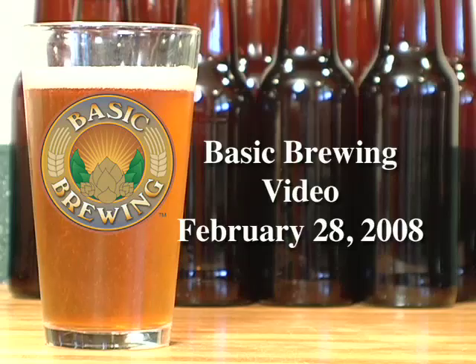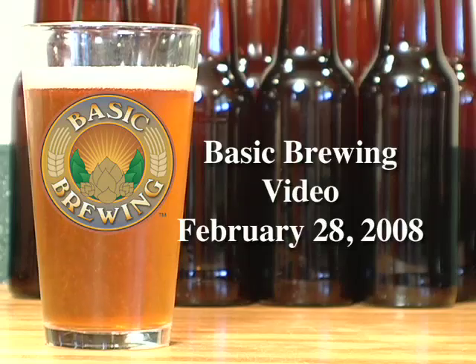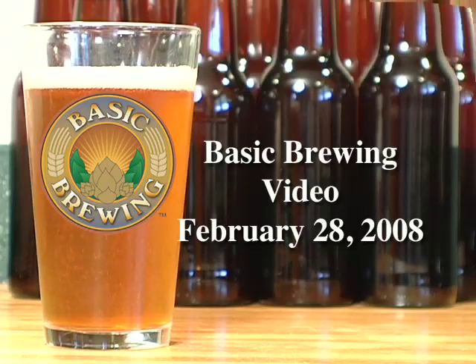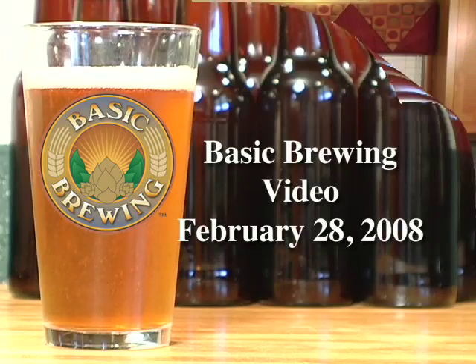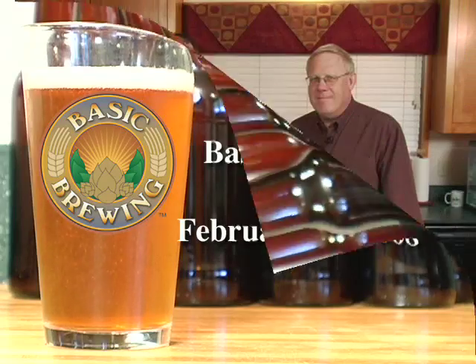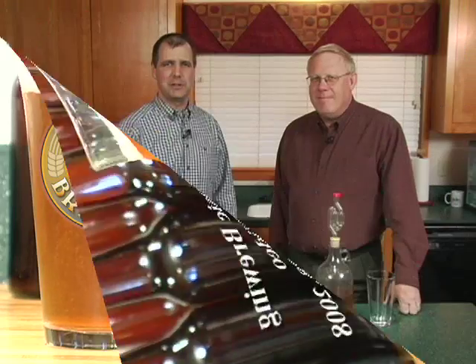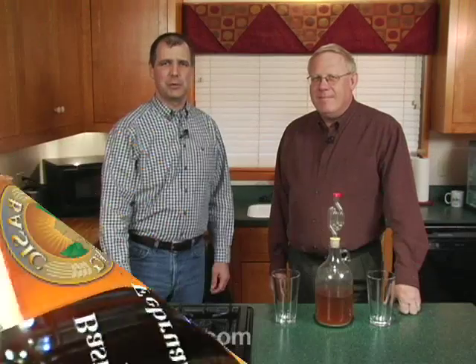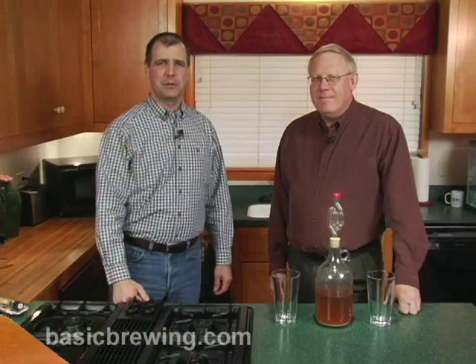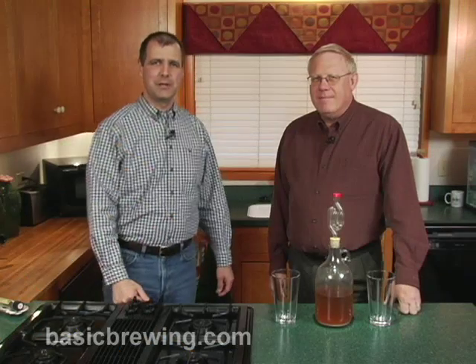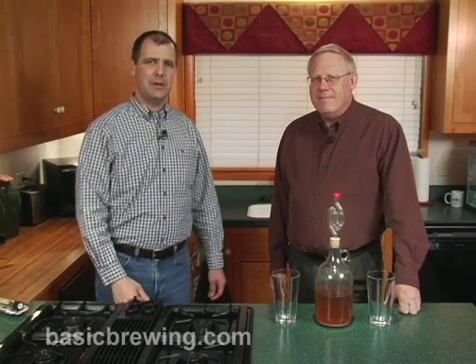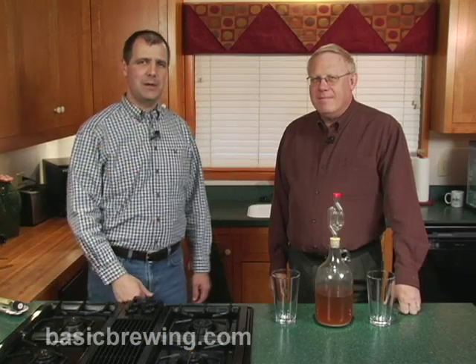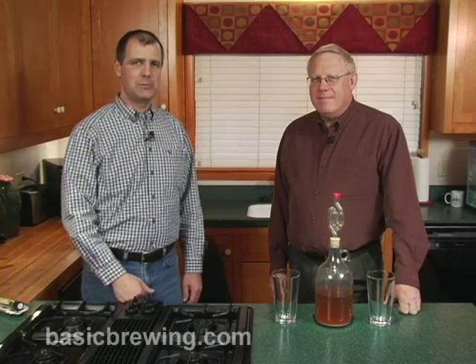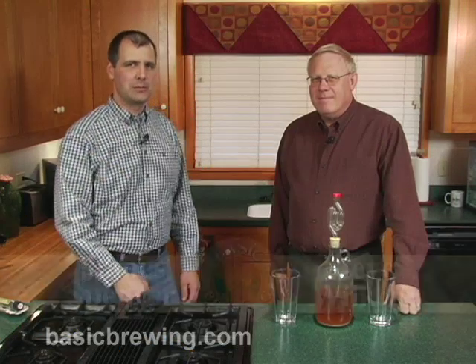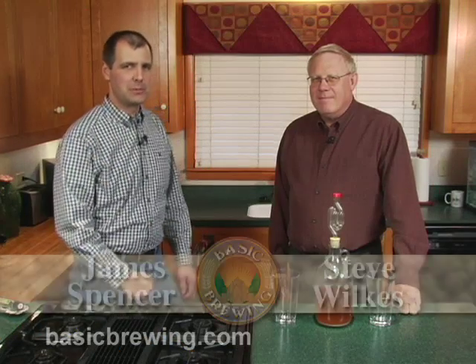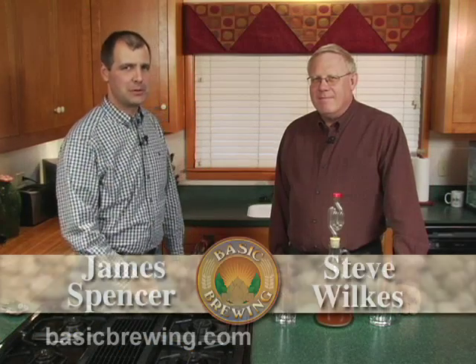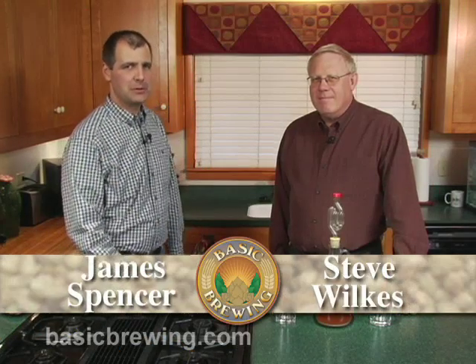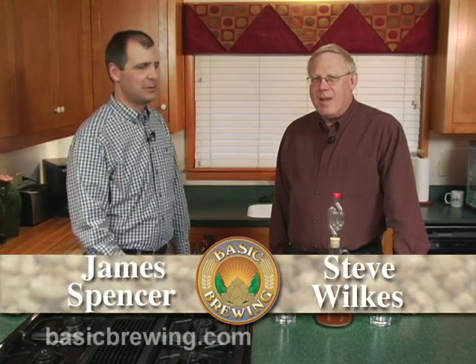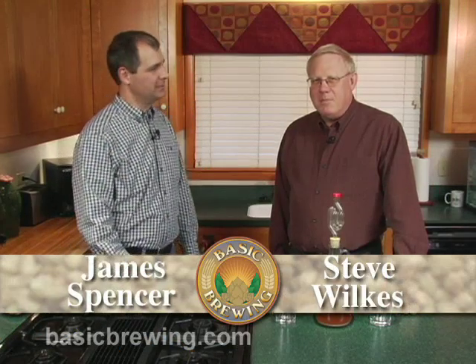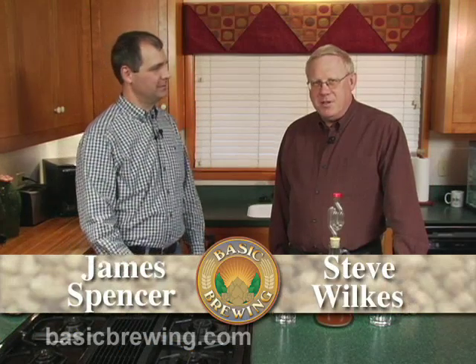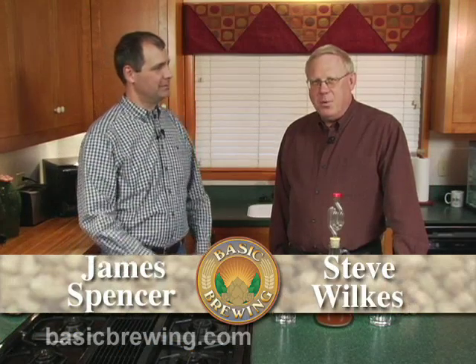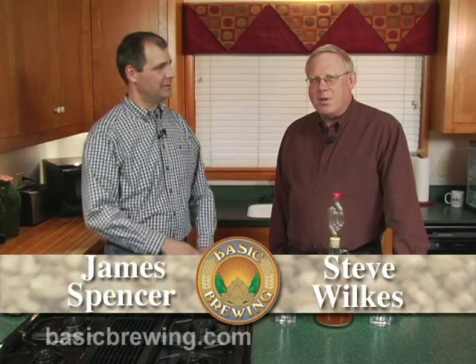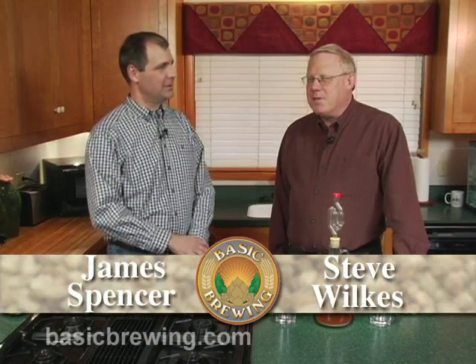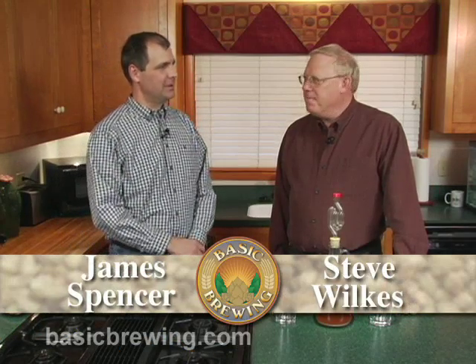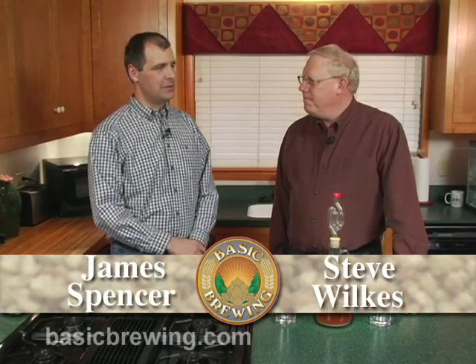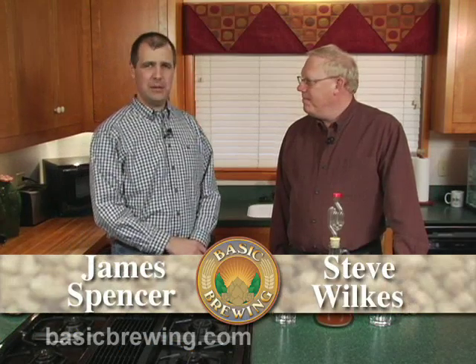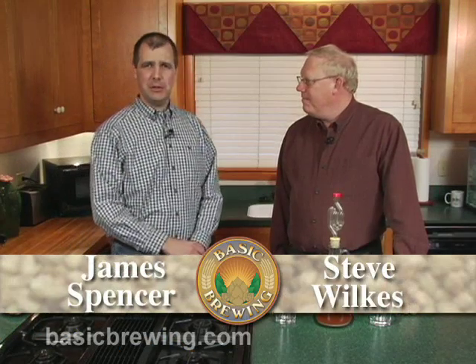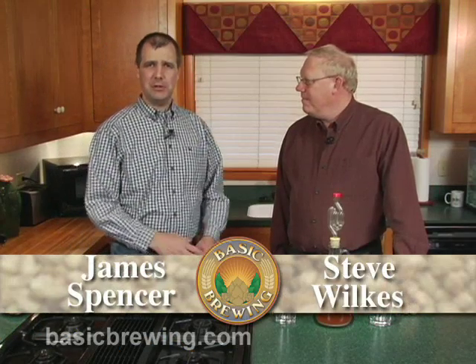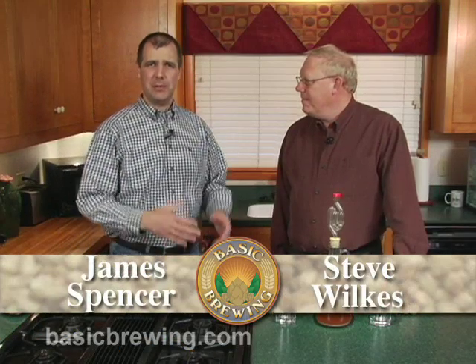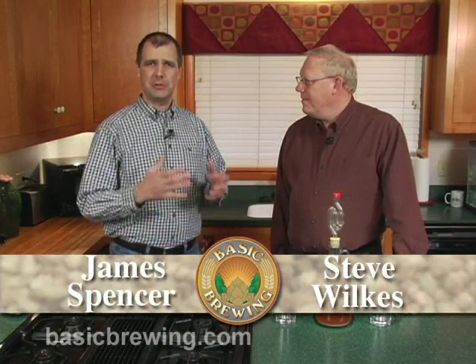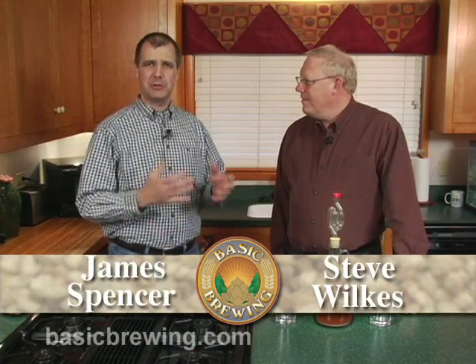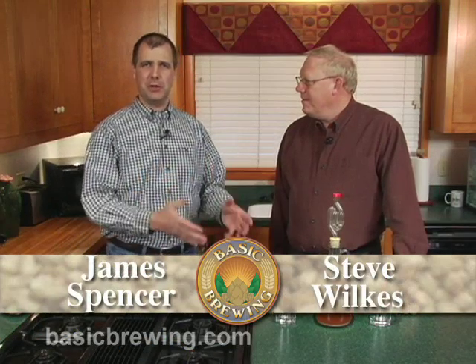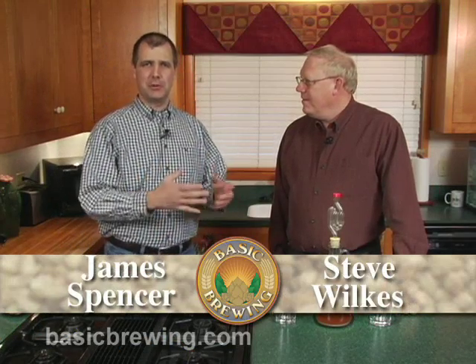Welcome to Basic Brewing Video. I'm James Spencer. I'm Steve Wilkes. Today we're going to talk about starters.